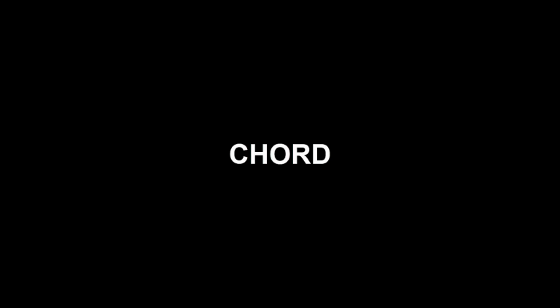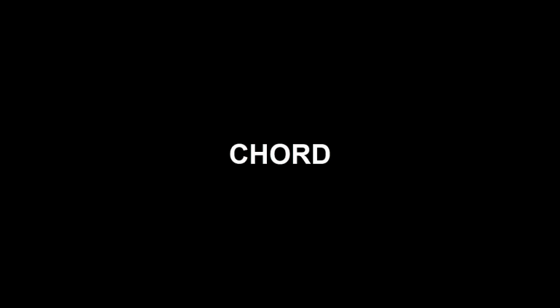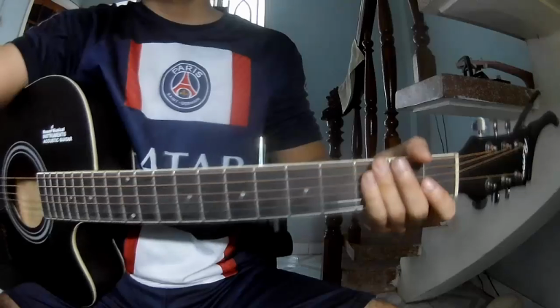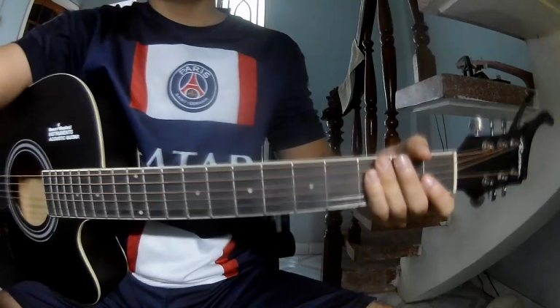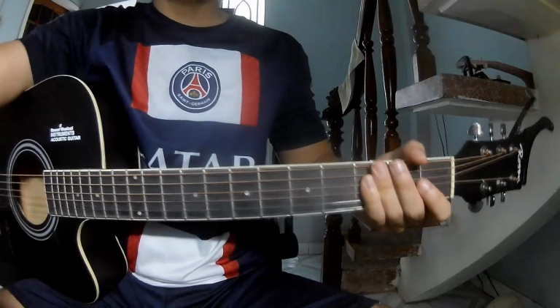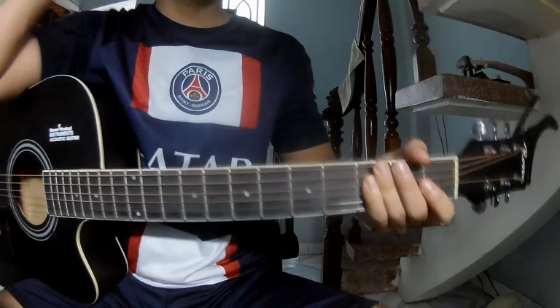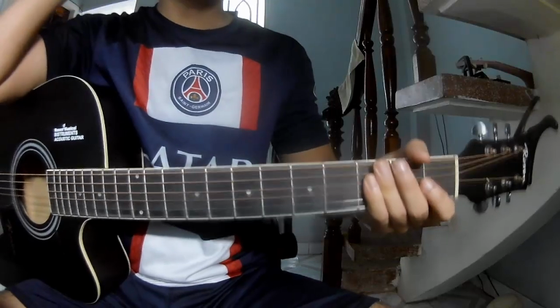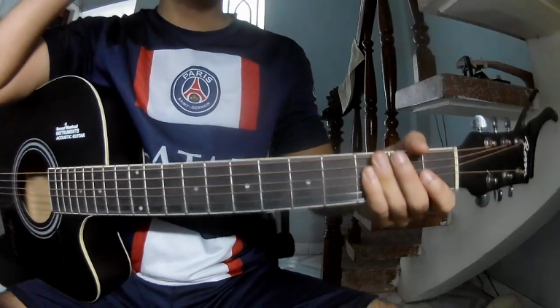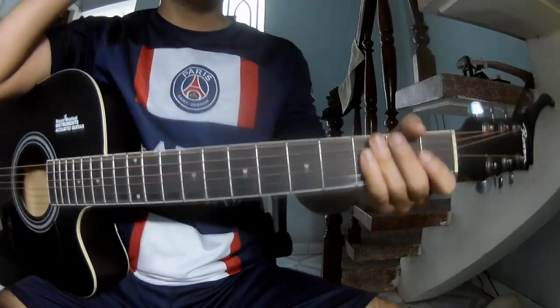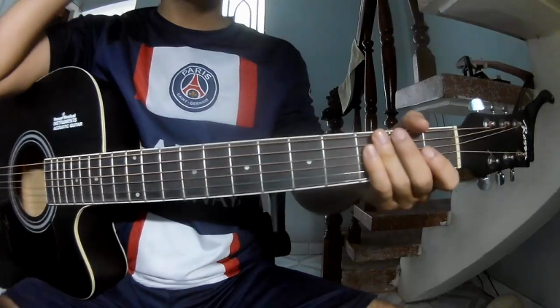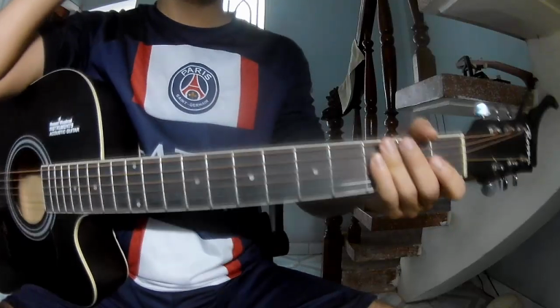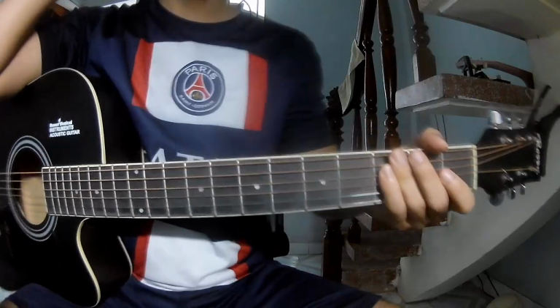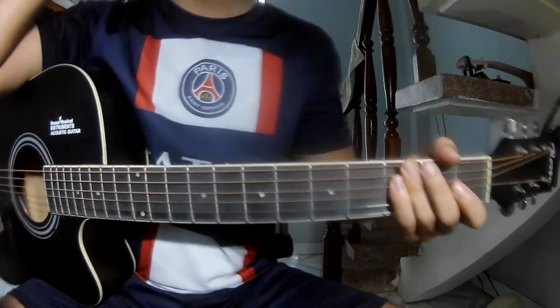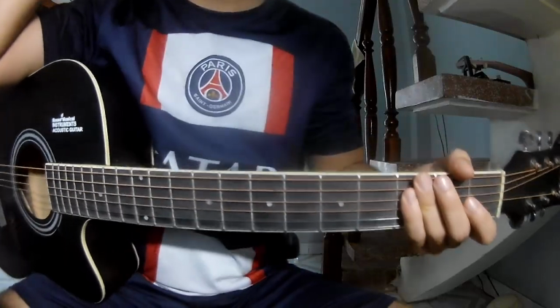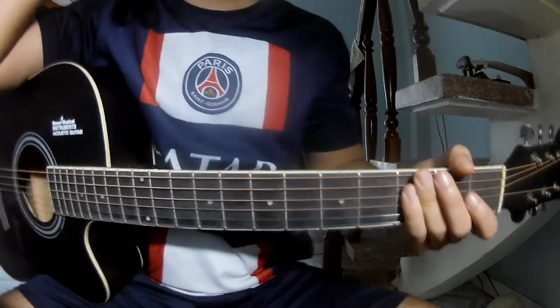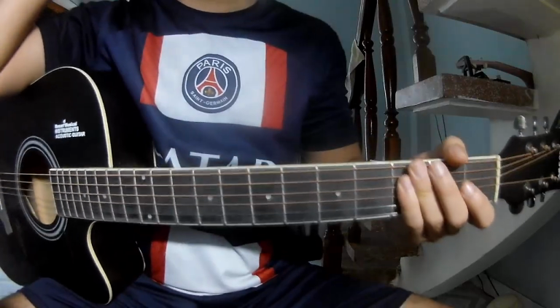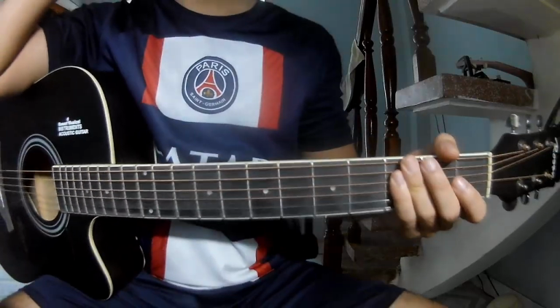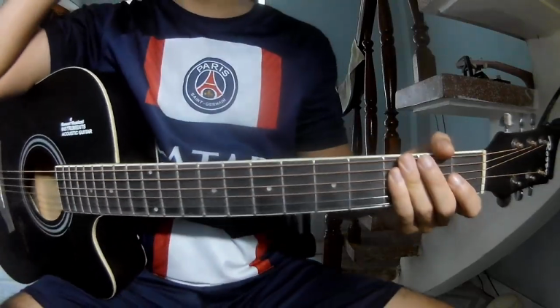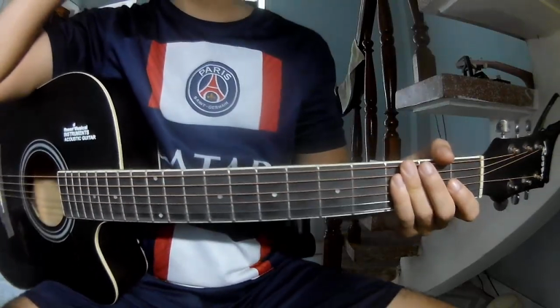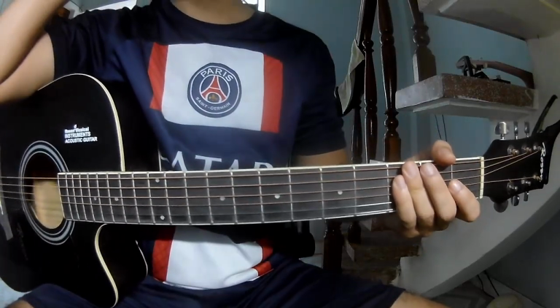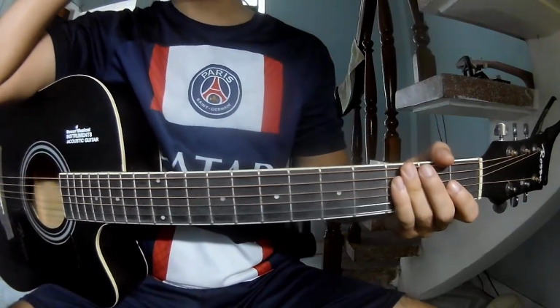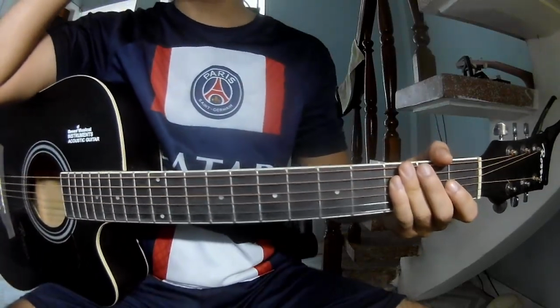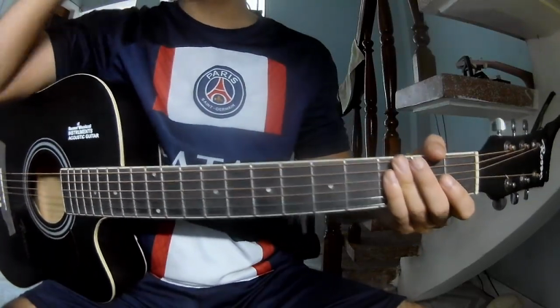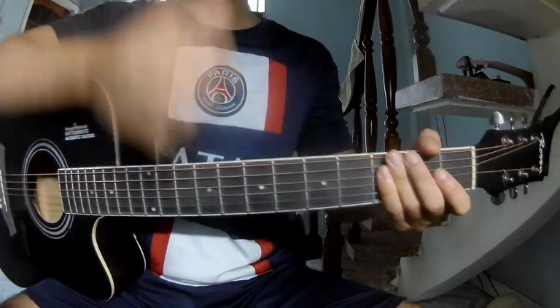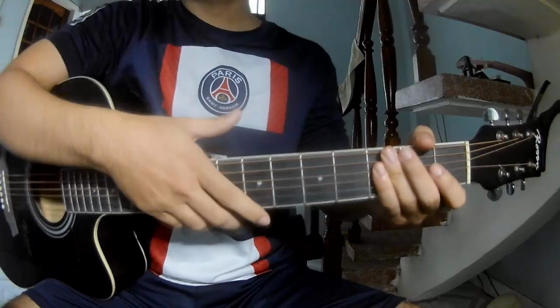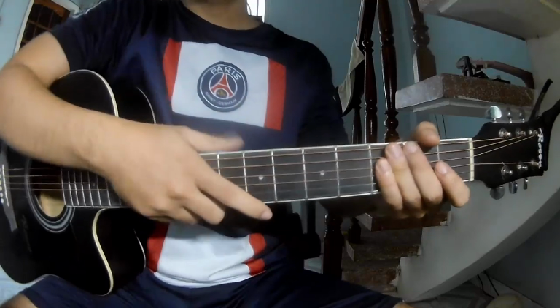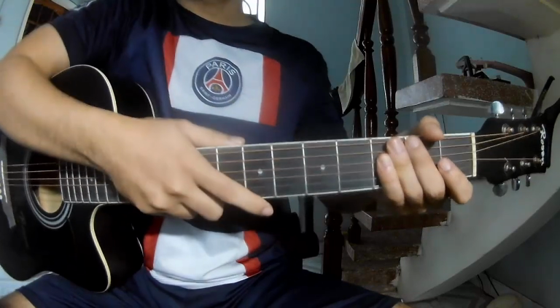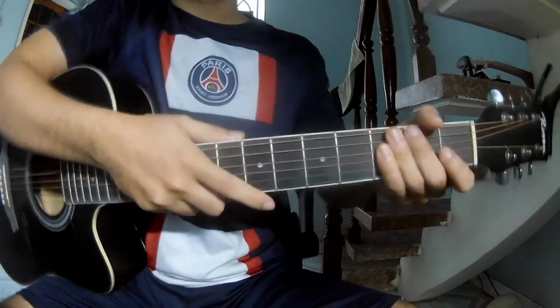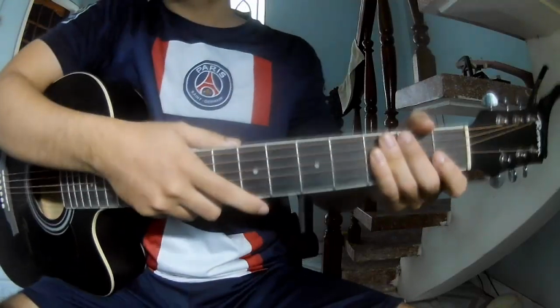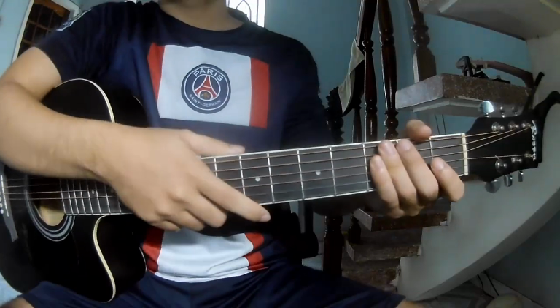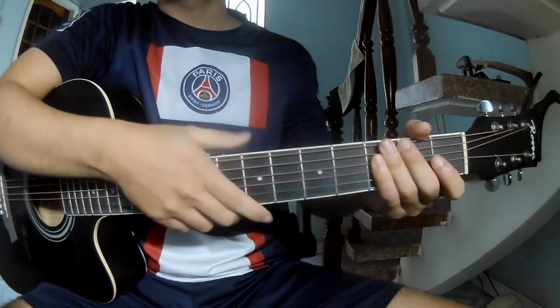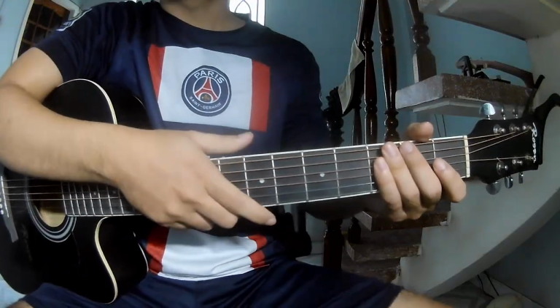Hi everyone! Today we'll see how to play guitar. Voice on Ju by Morgan Waller.